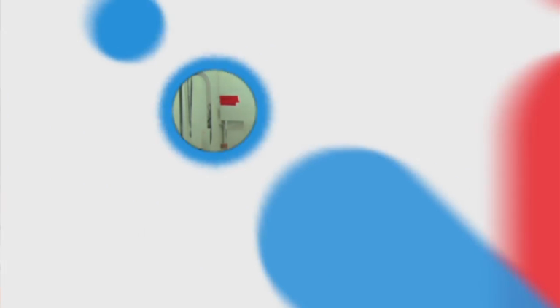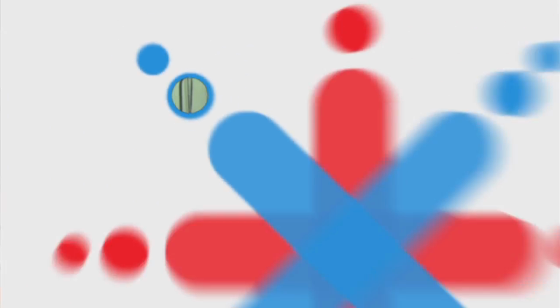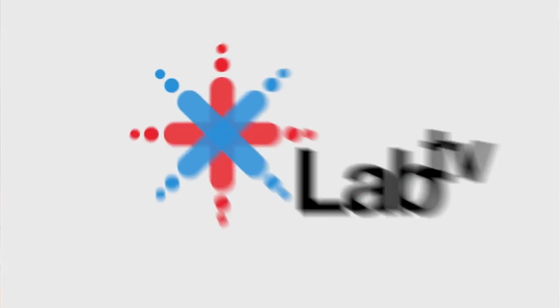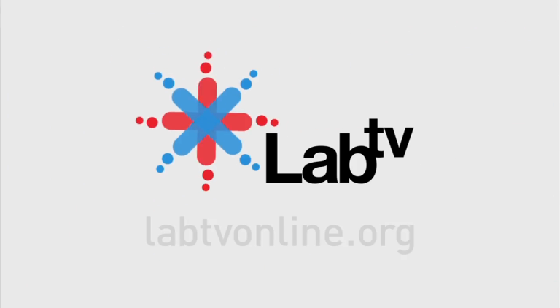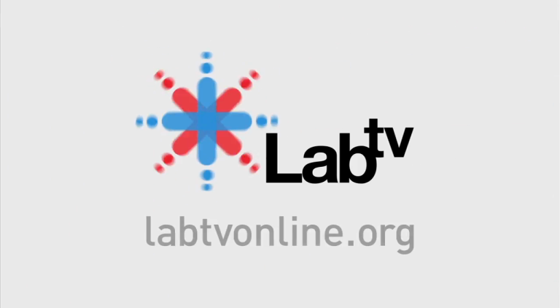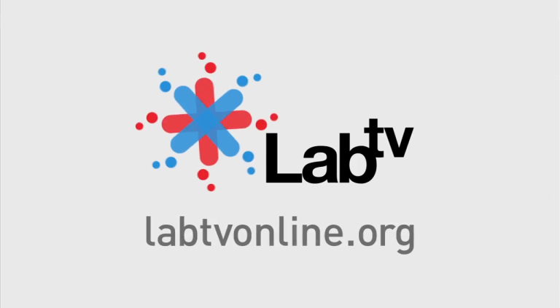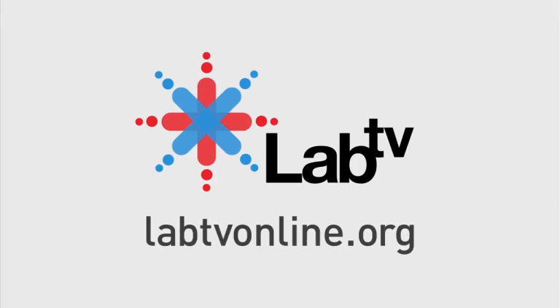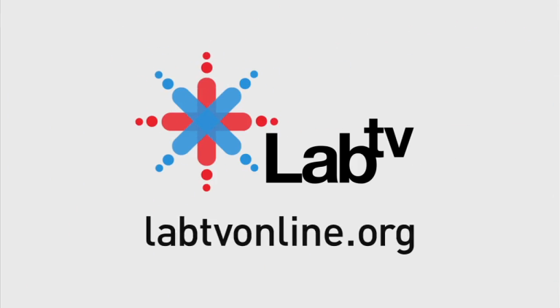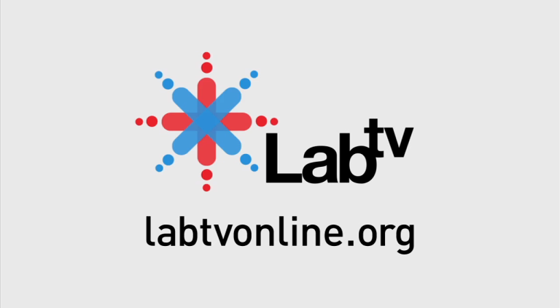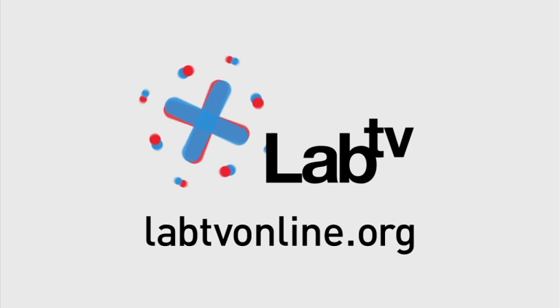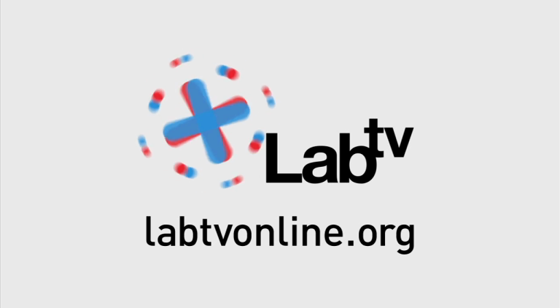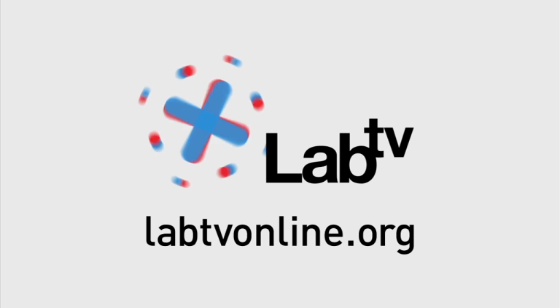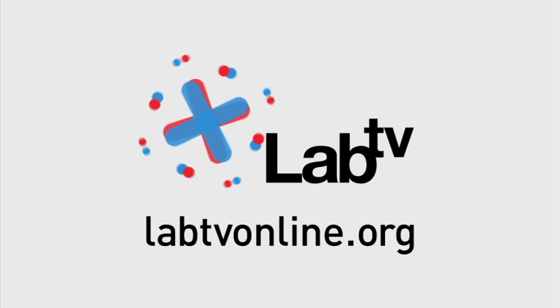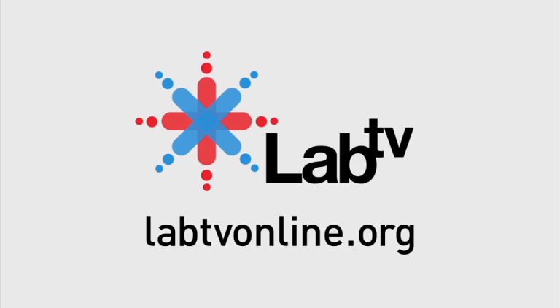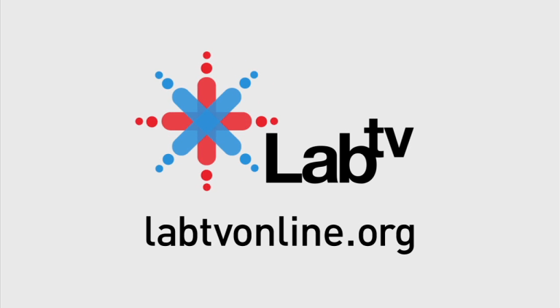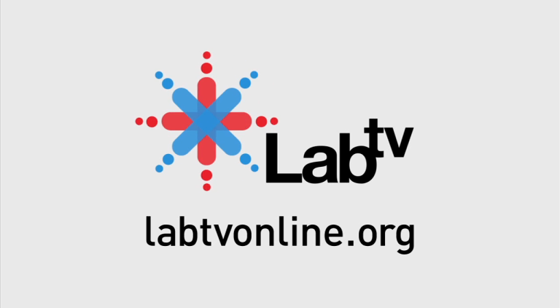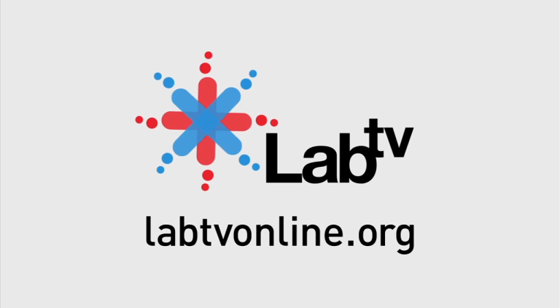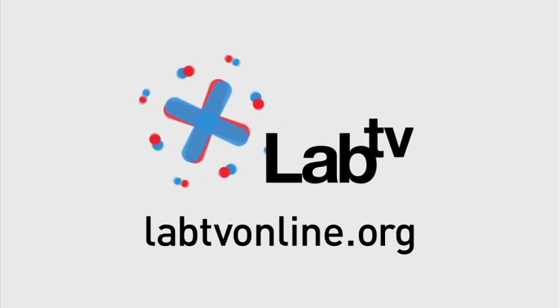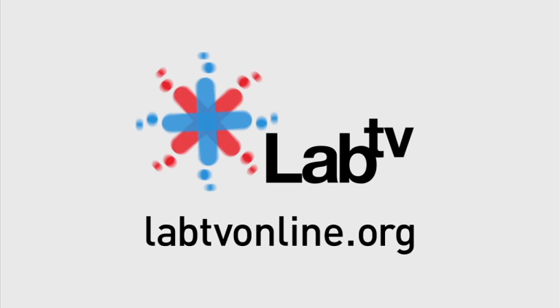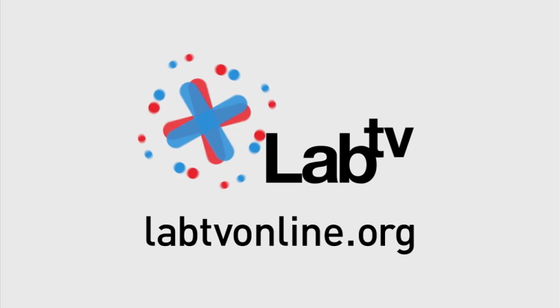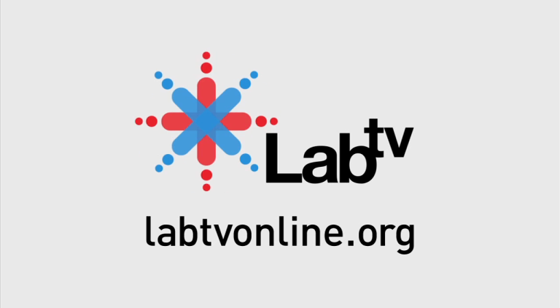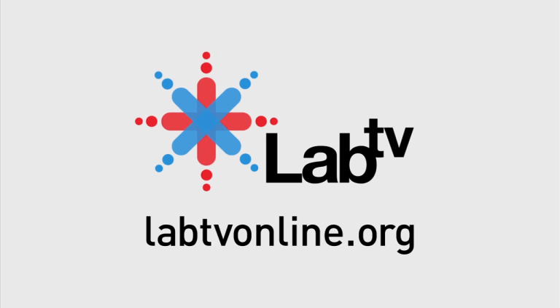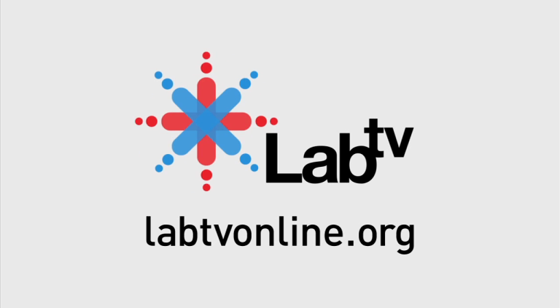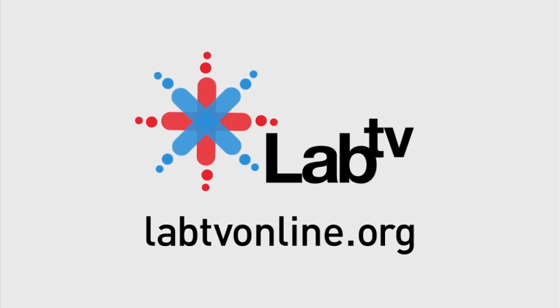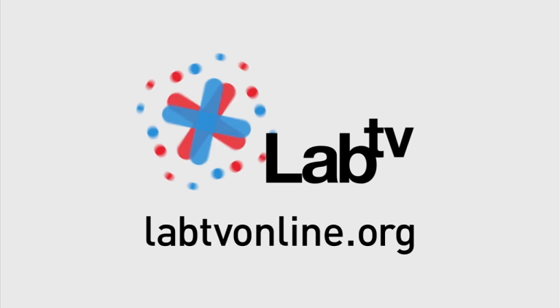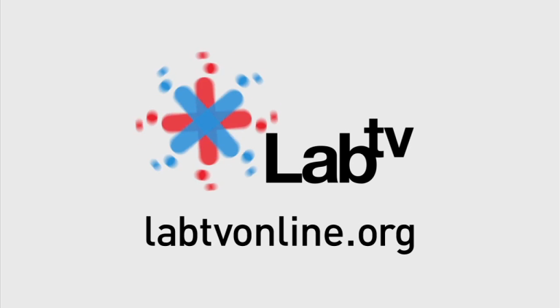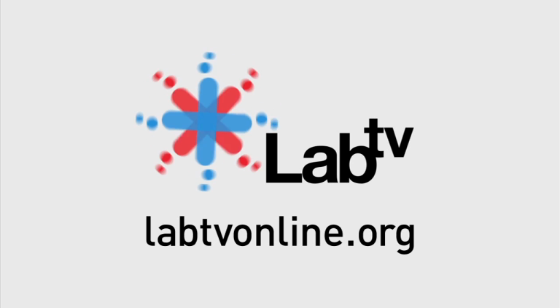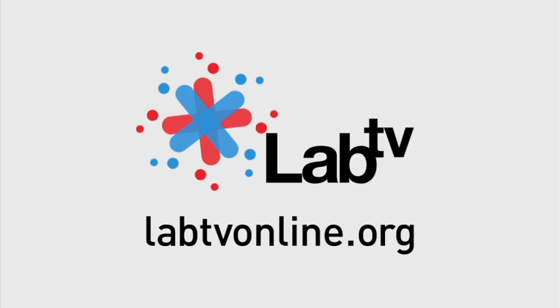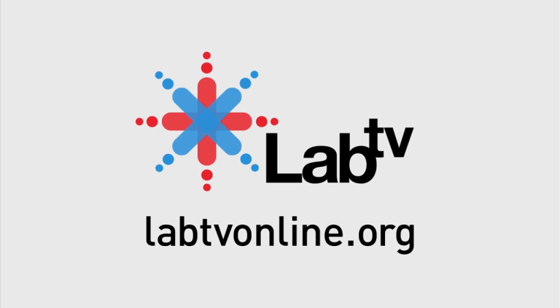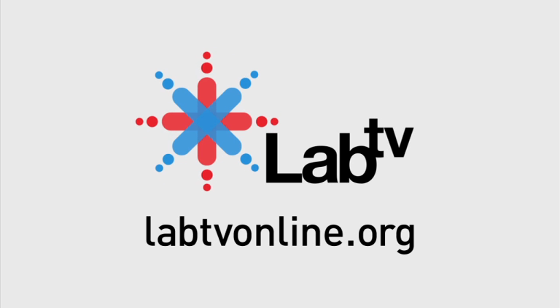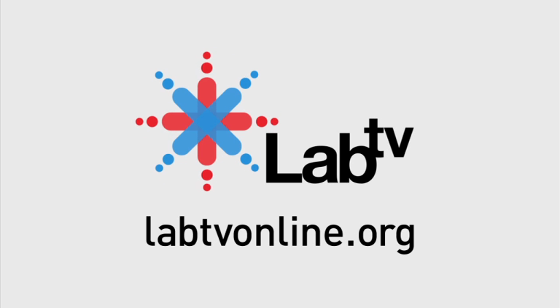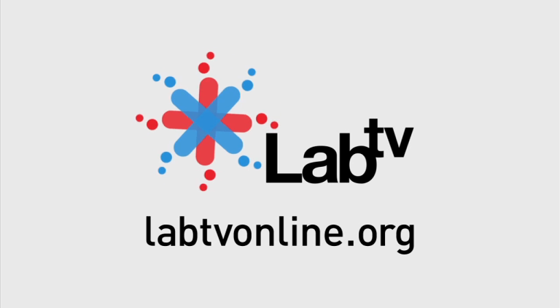To find out more about polymers, nanotechnology, and nanomaterials, check out labtvonline.org.